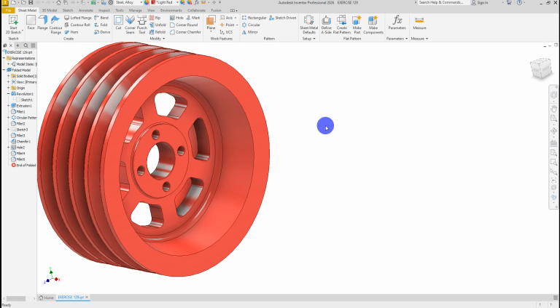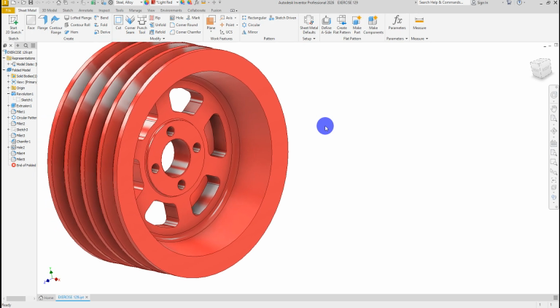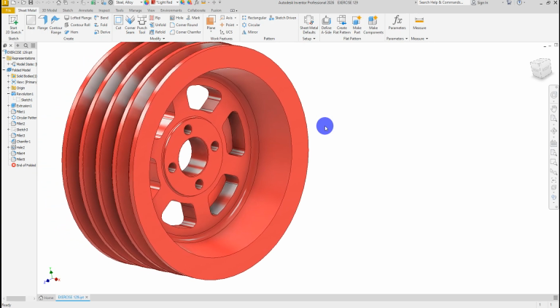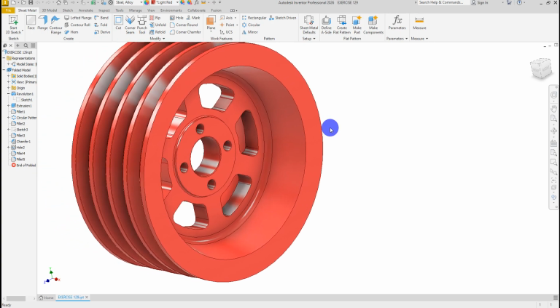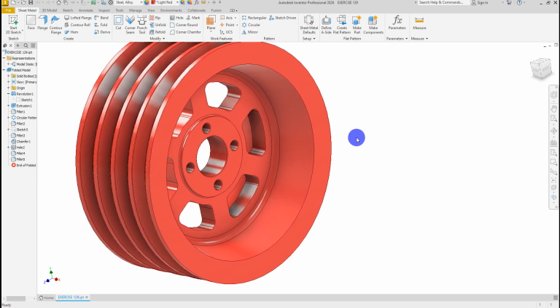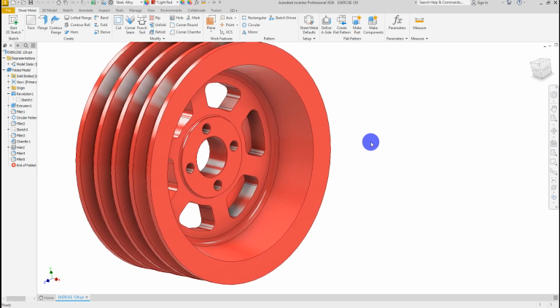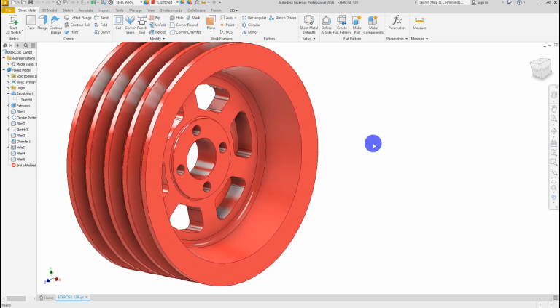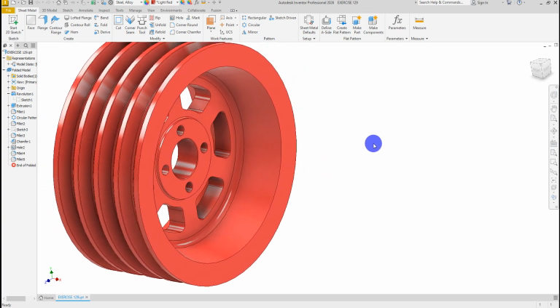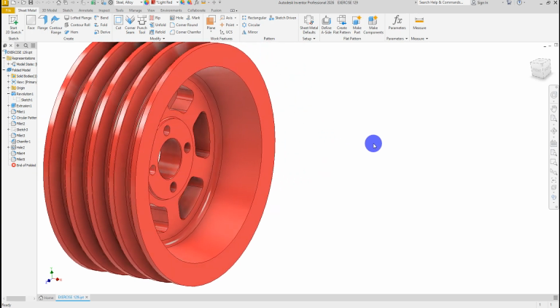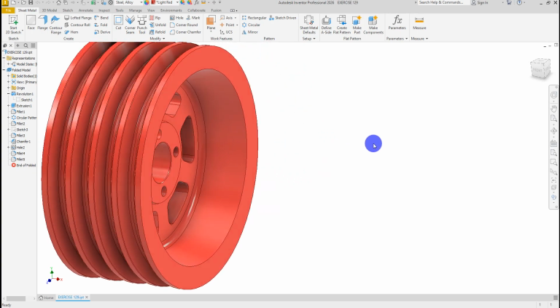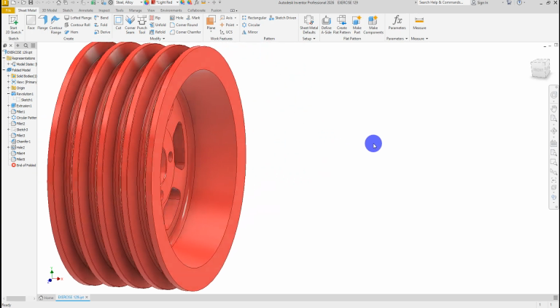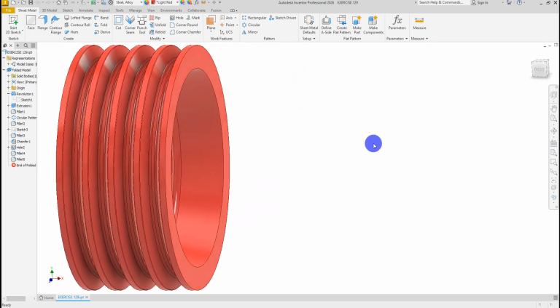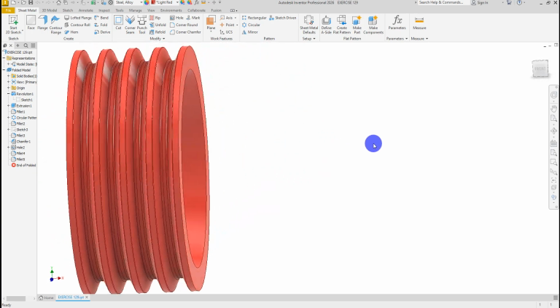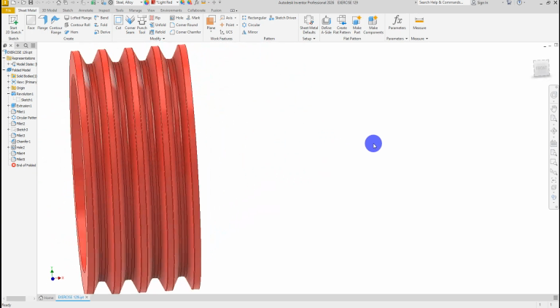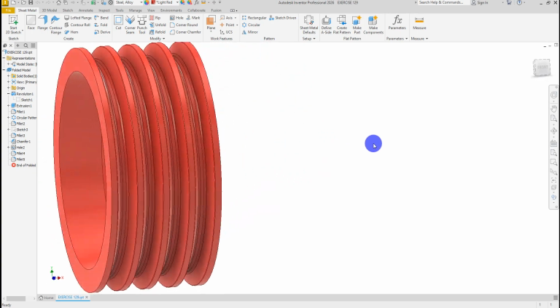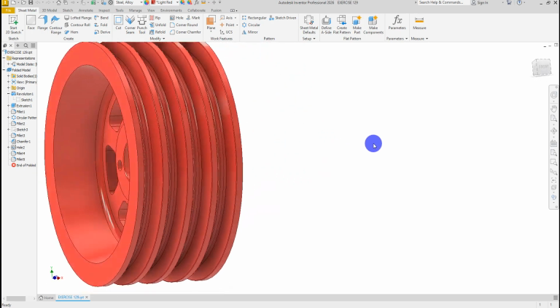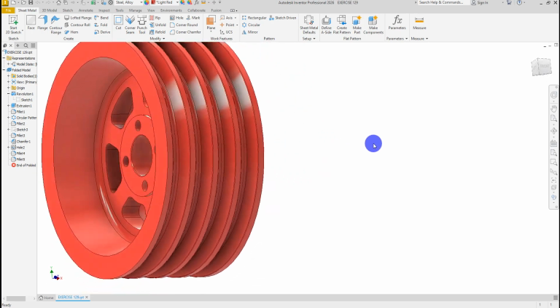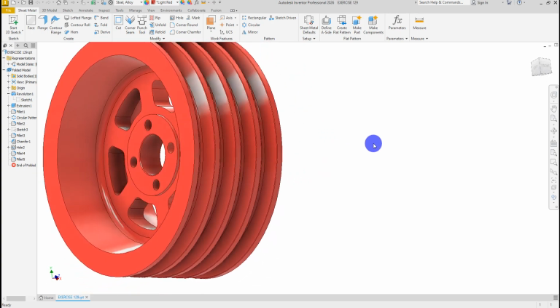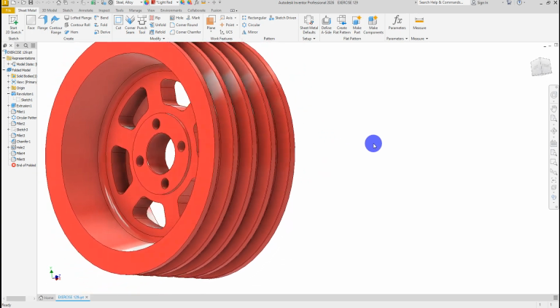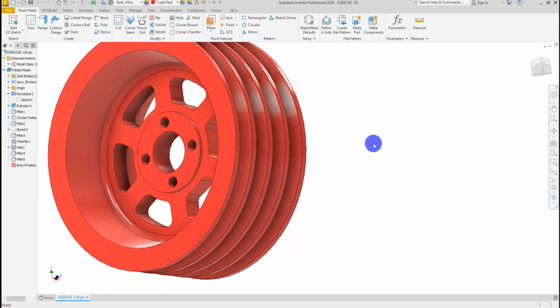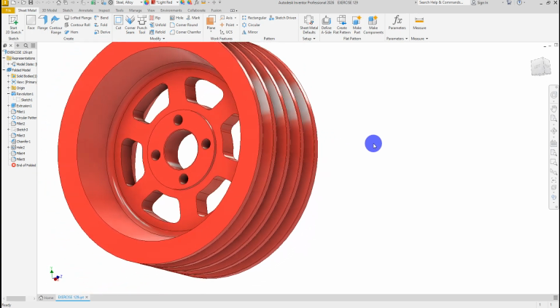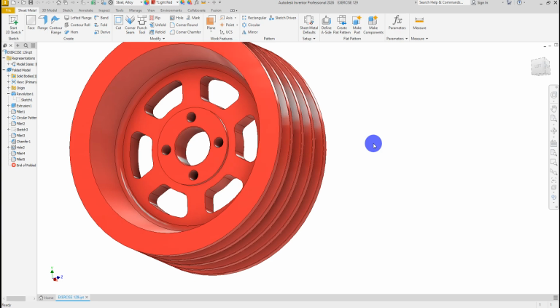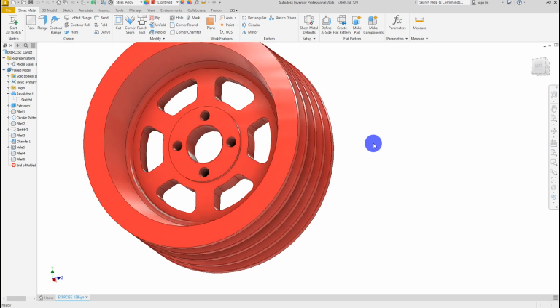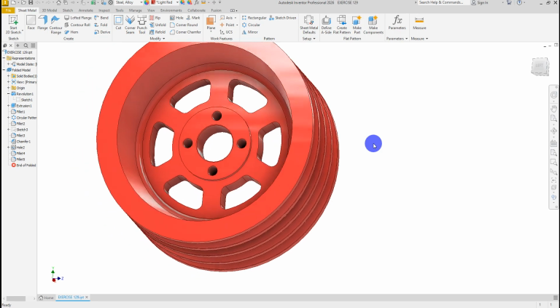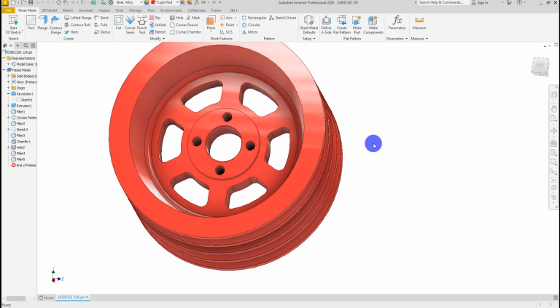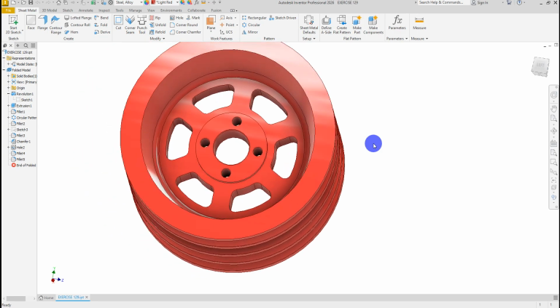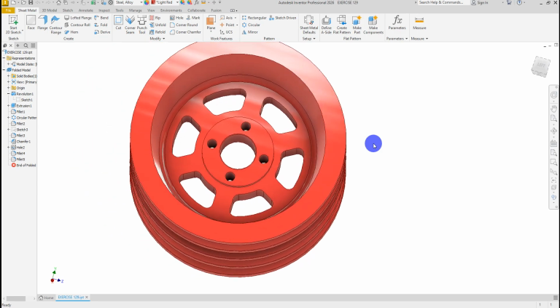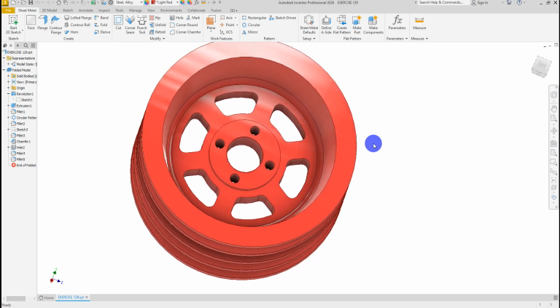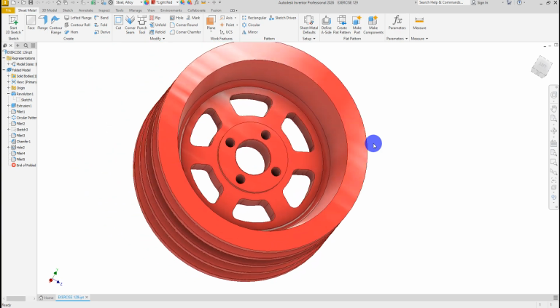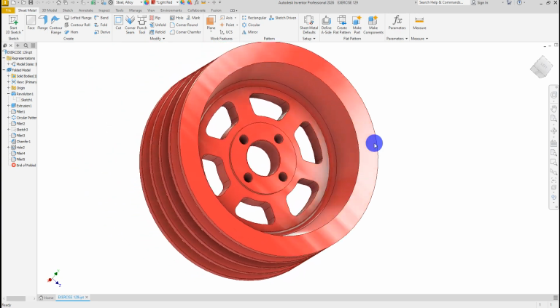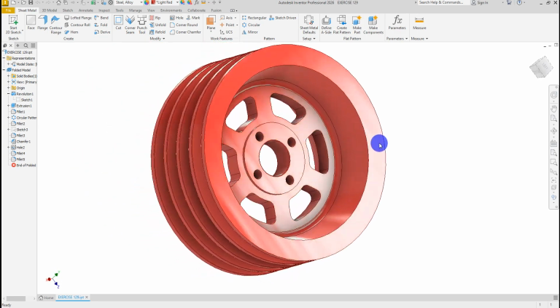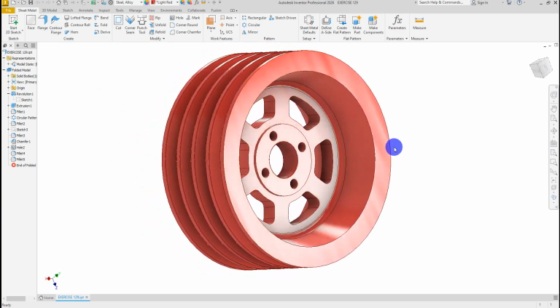Welcome back to SolidCam Pro. Today, we will create a 4-groove V-belt pulley step-by-step in Autodesk Inventor.